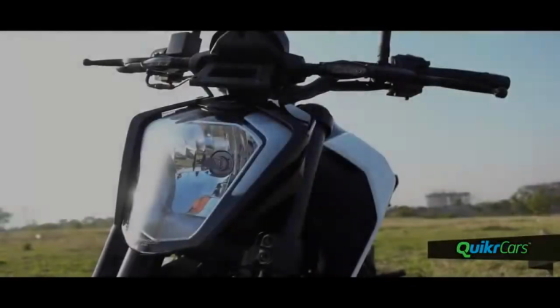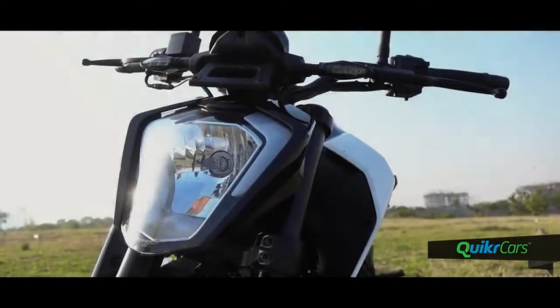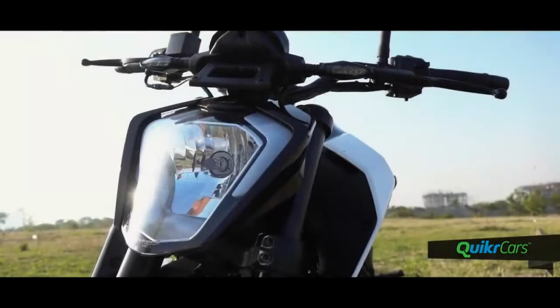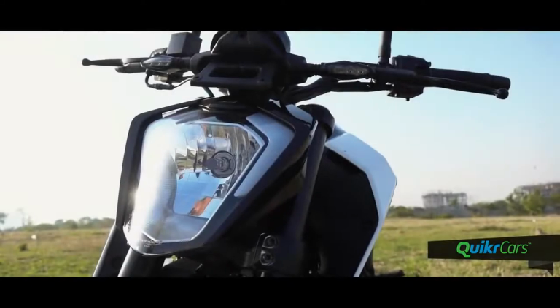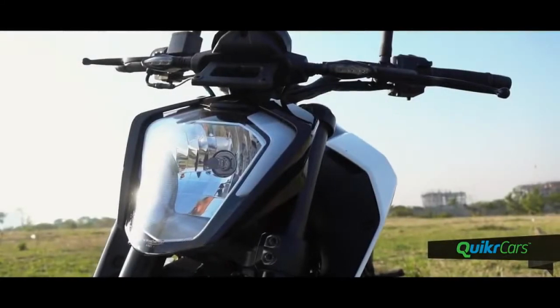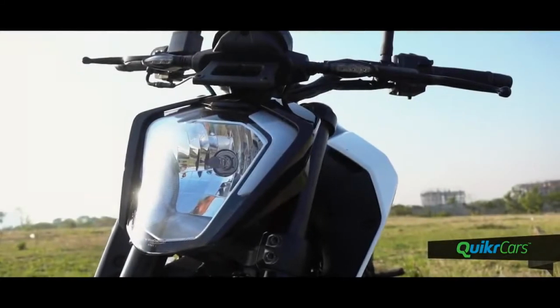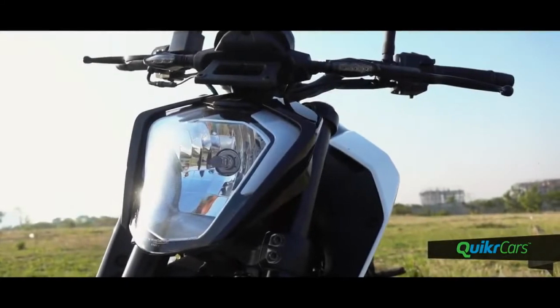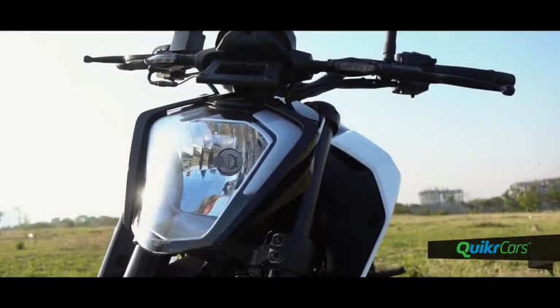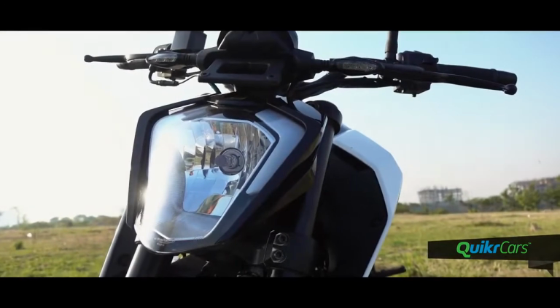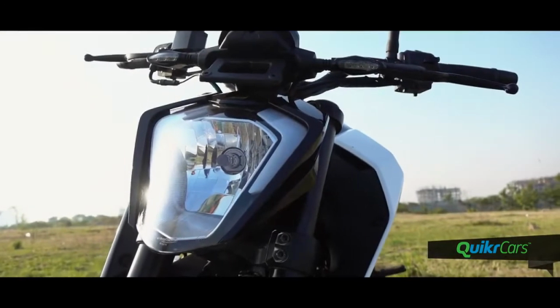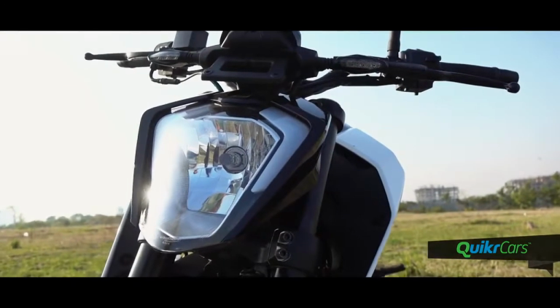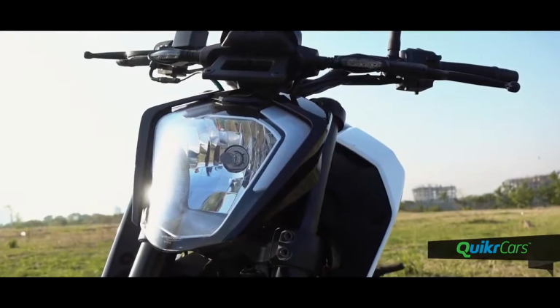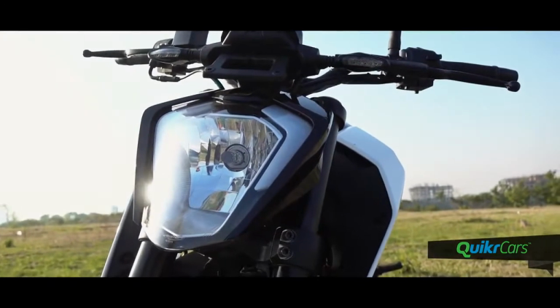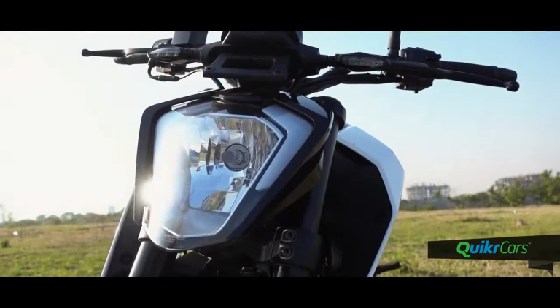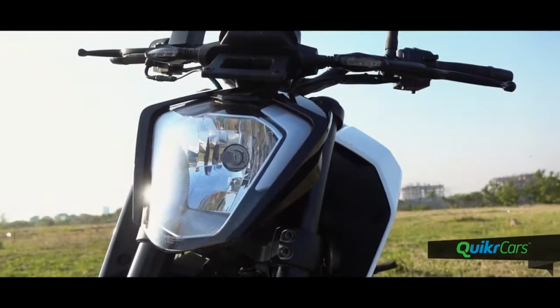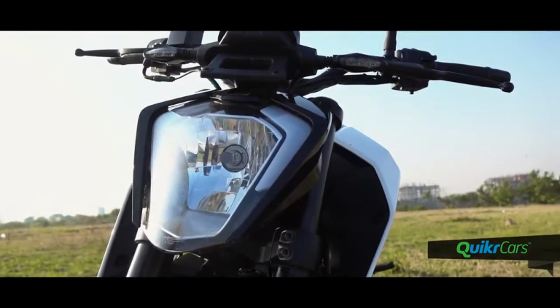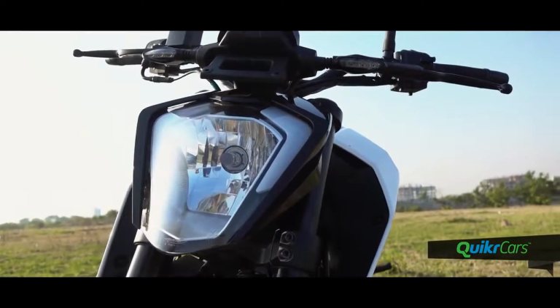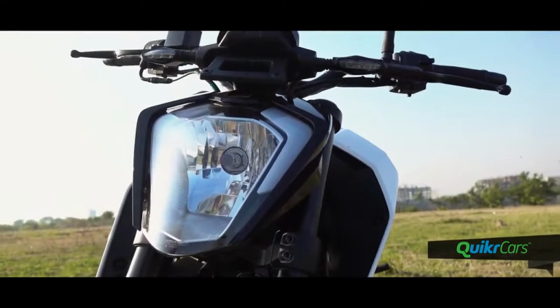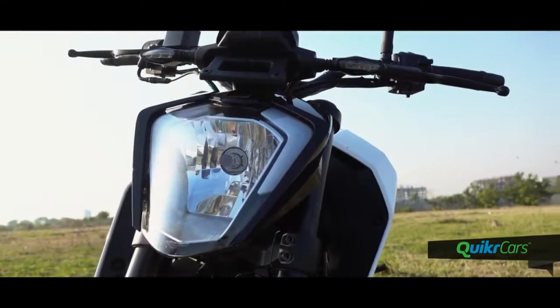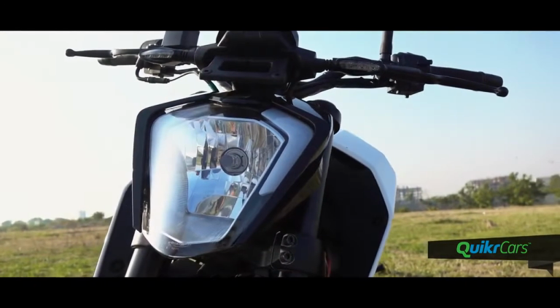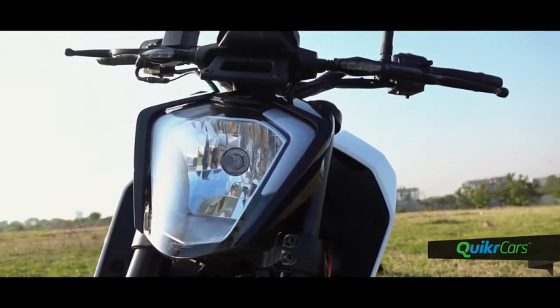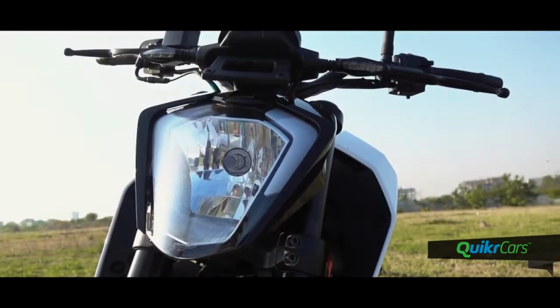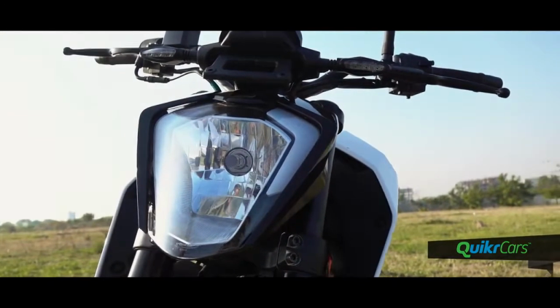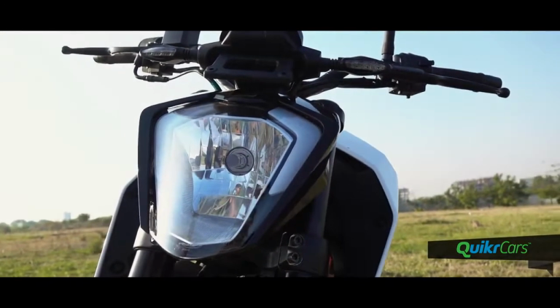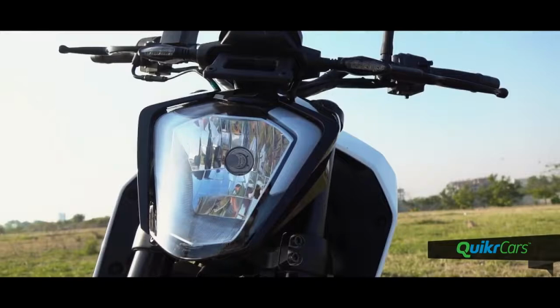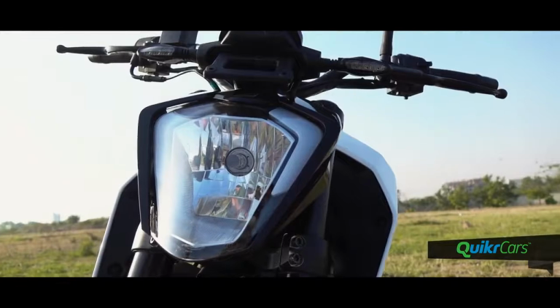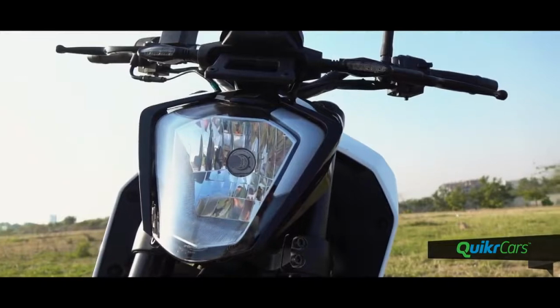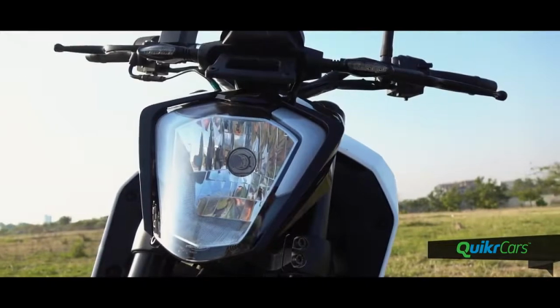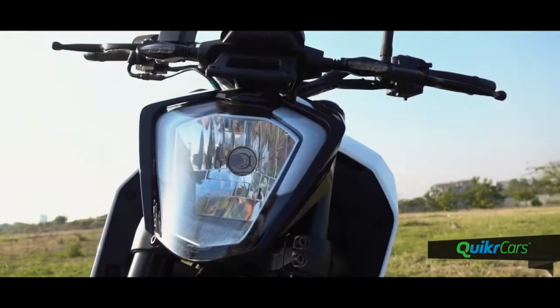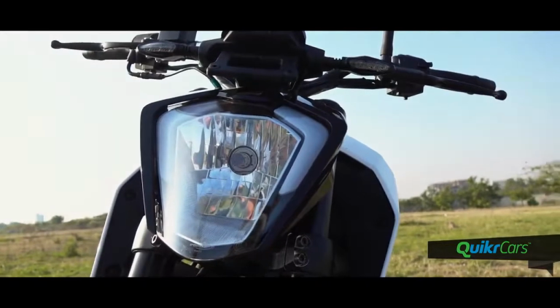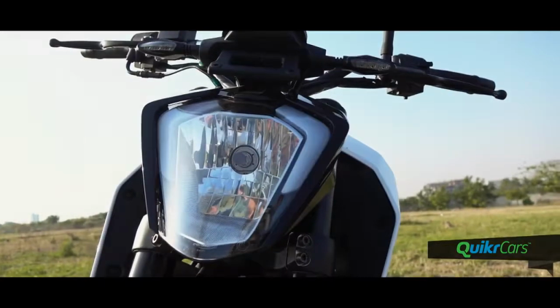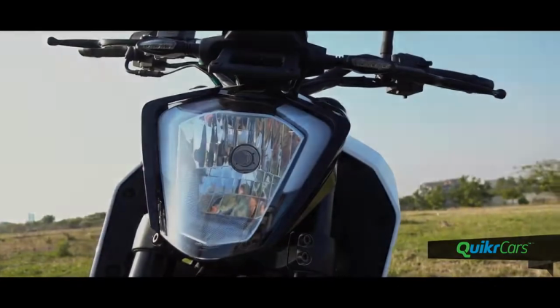One thing we really love on the Duke 250 is its headlights. They are extremely good and even with oncoming light, it had good throw and spread.